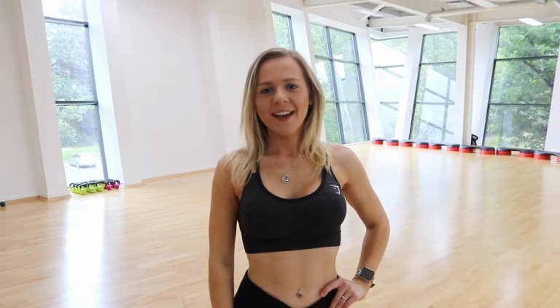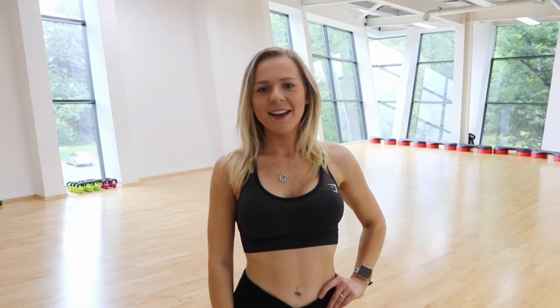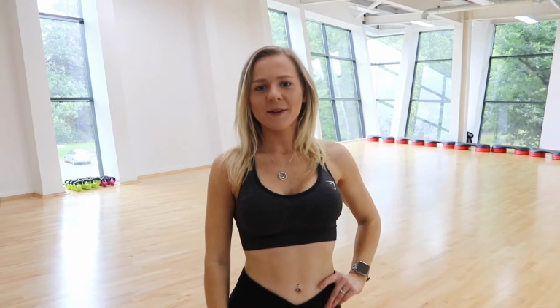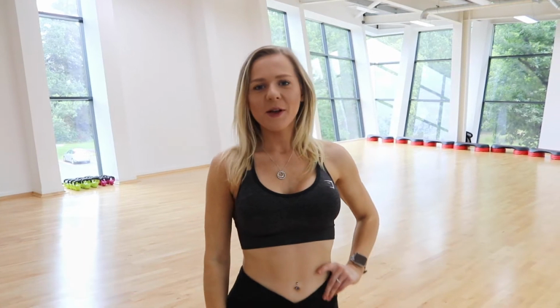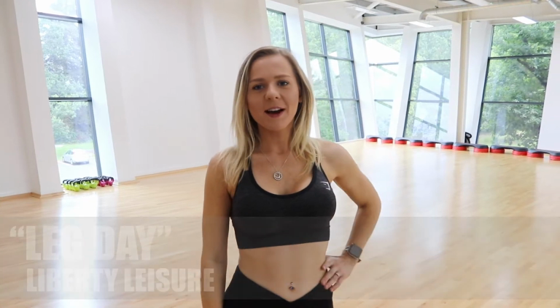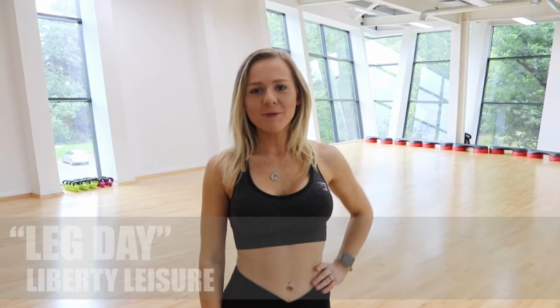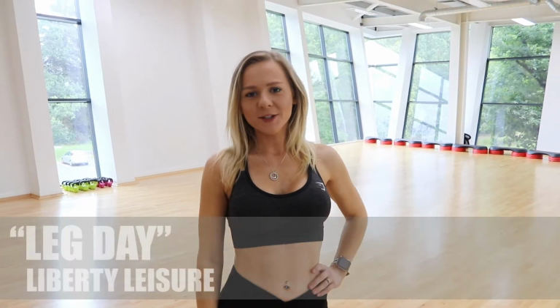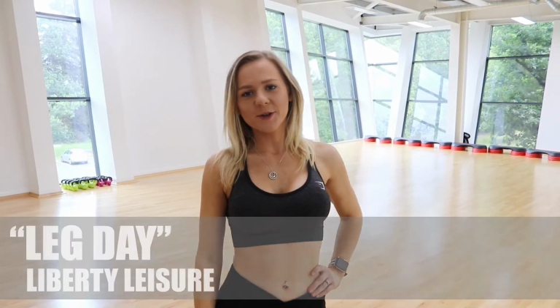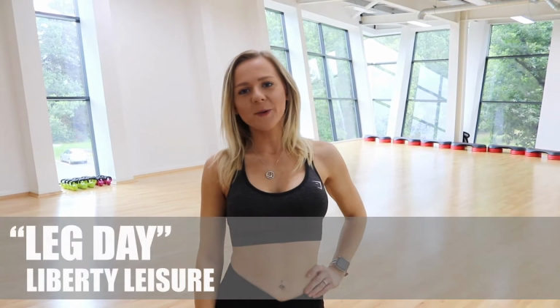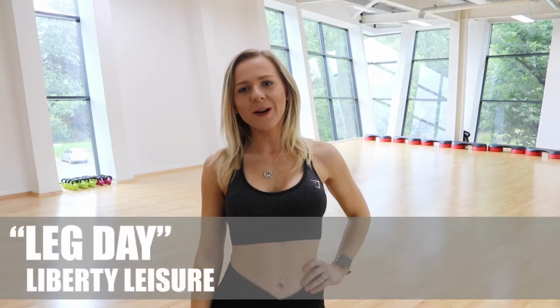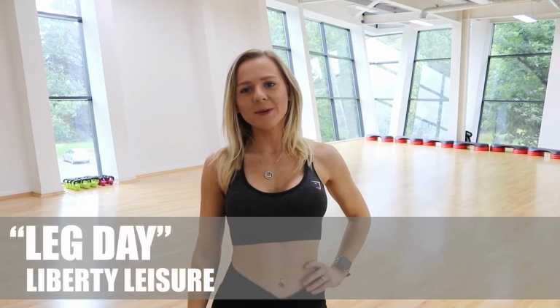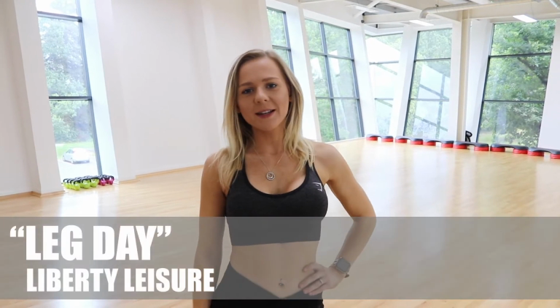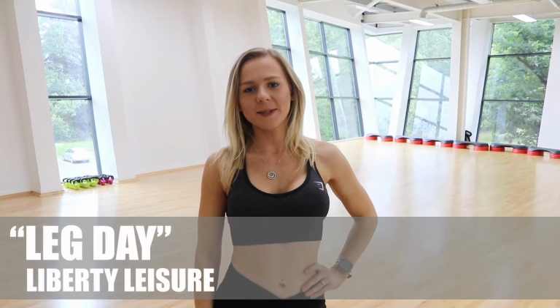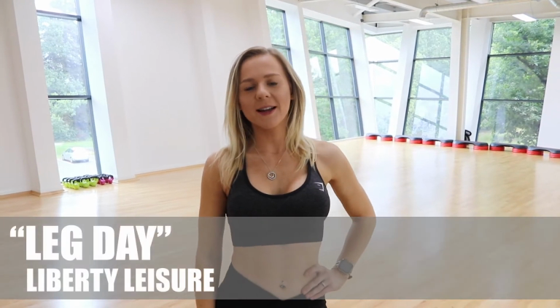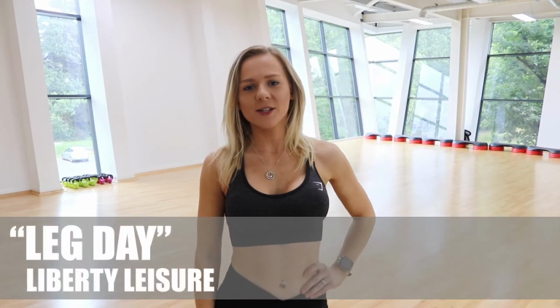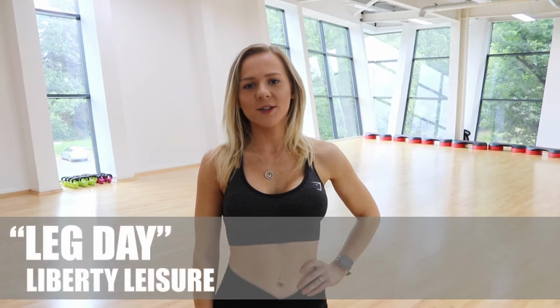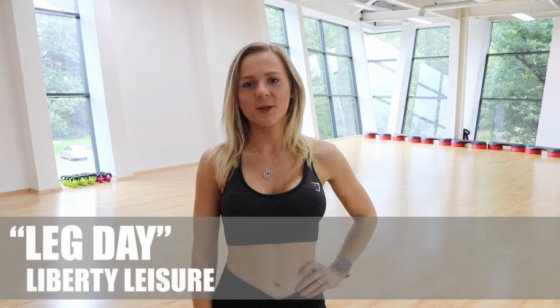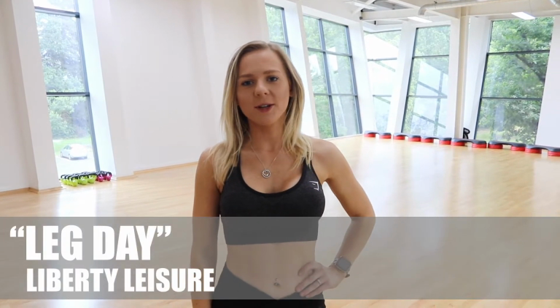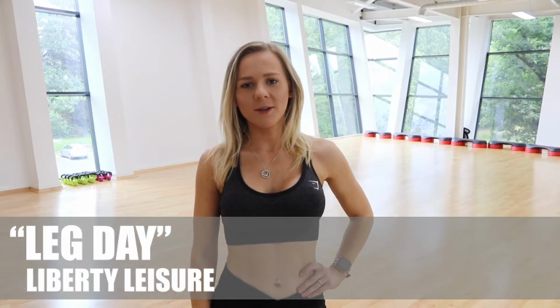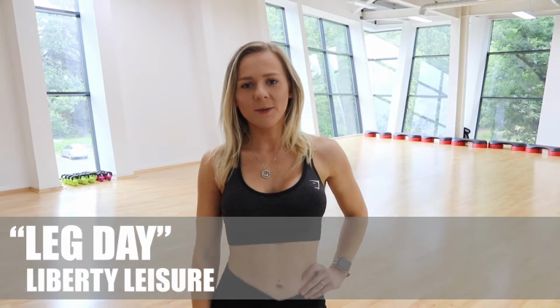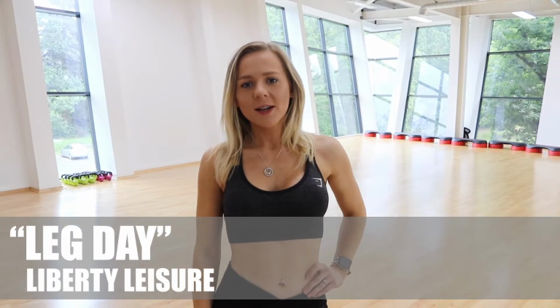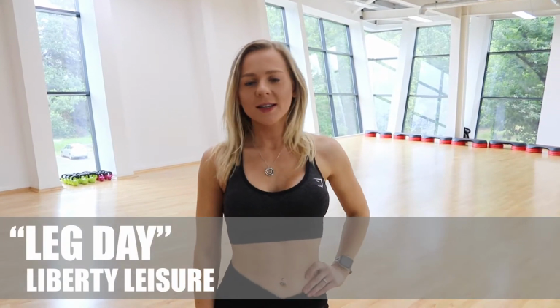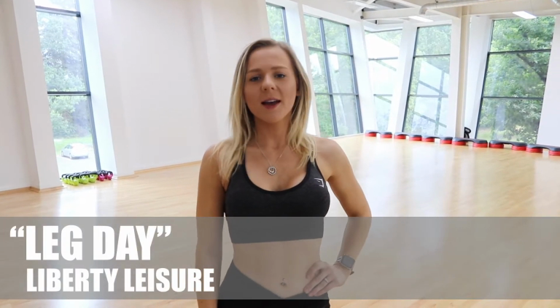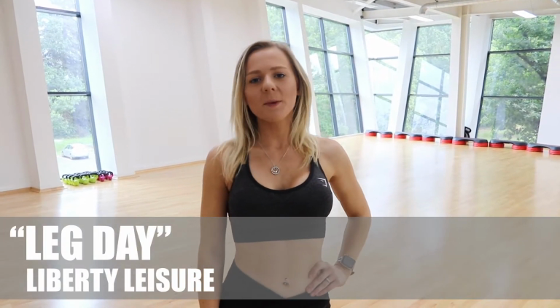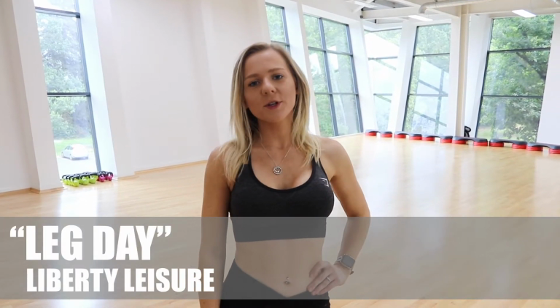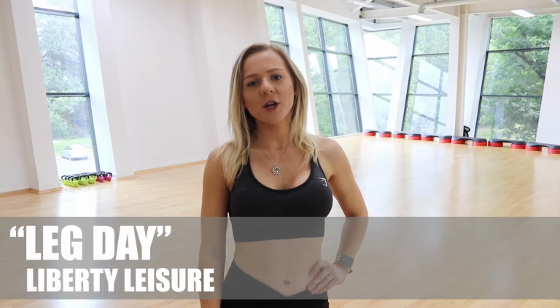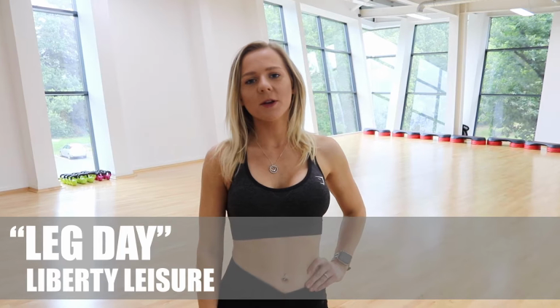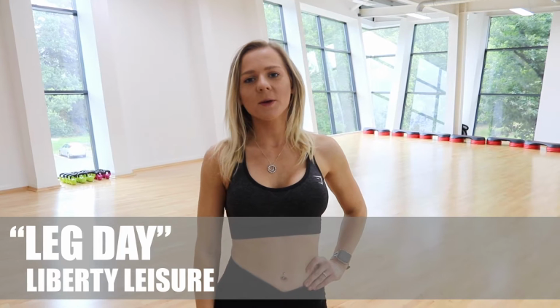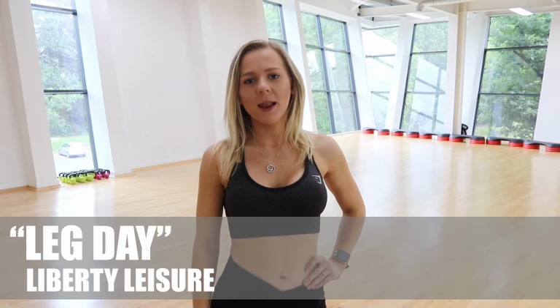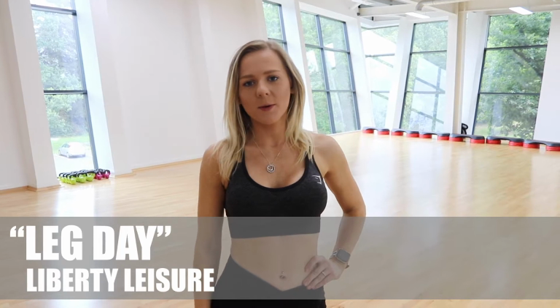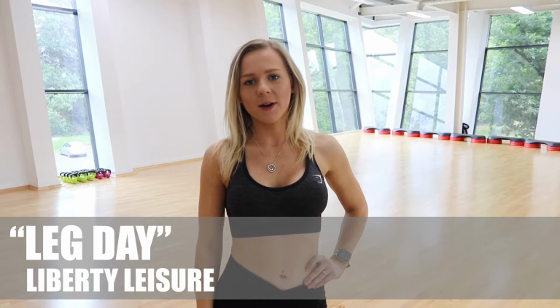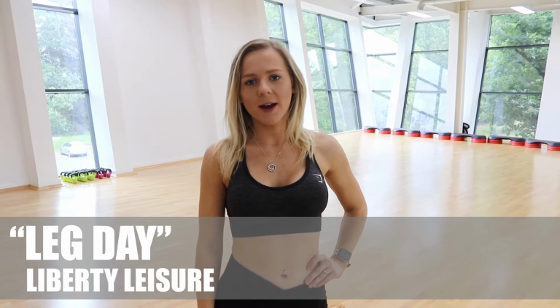Hey, I'm Rachel. Welcome to the Liberty Leisure YouTube channel. Today I'm going to show you a leg workout.